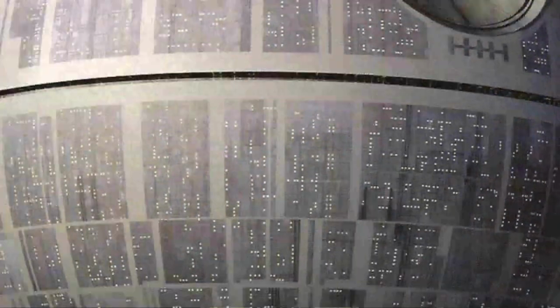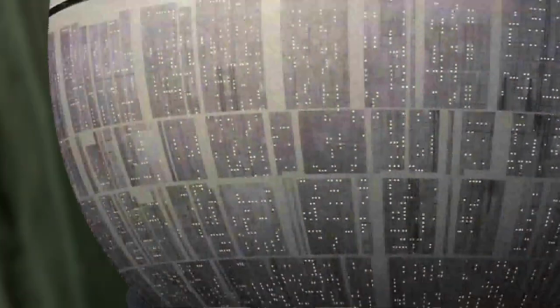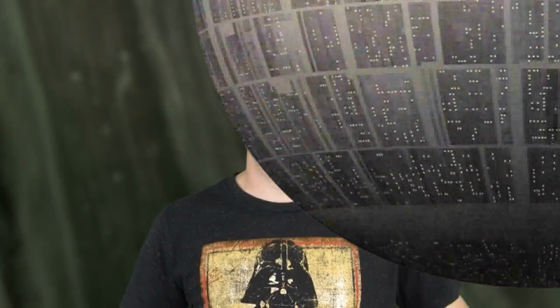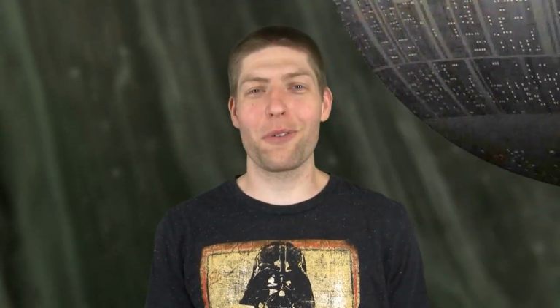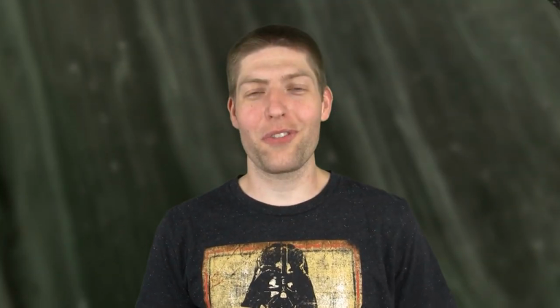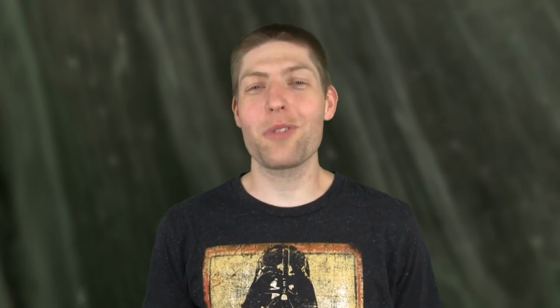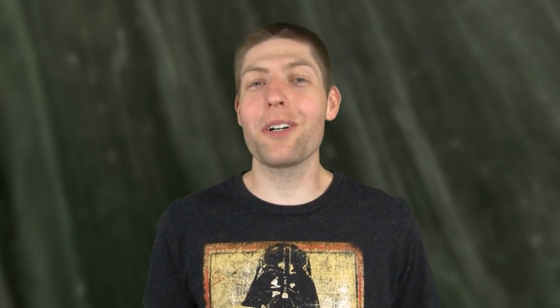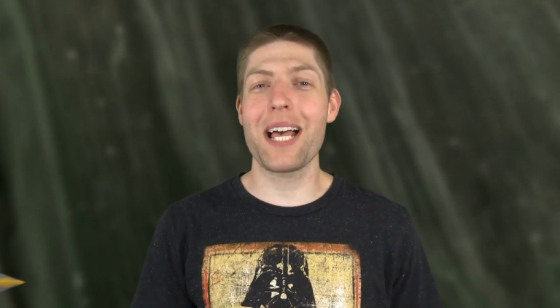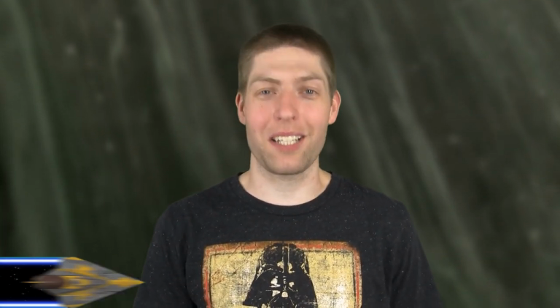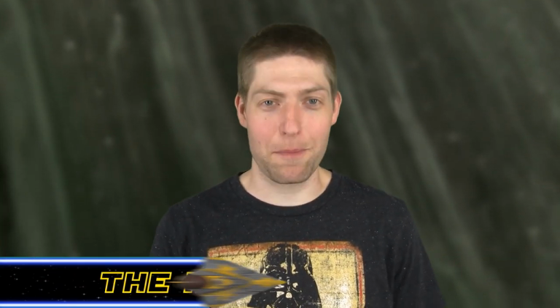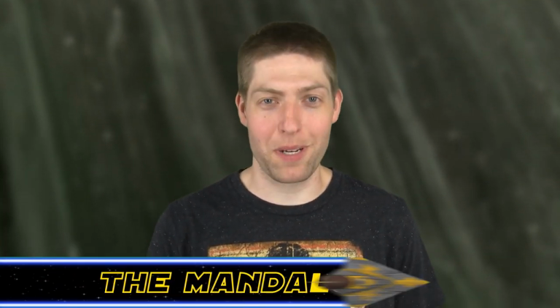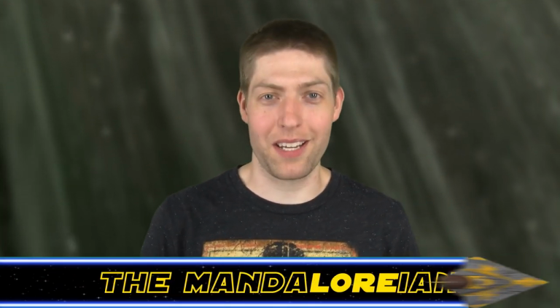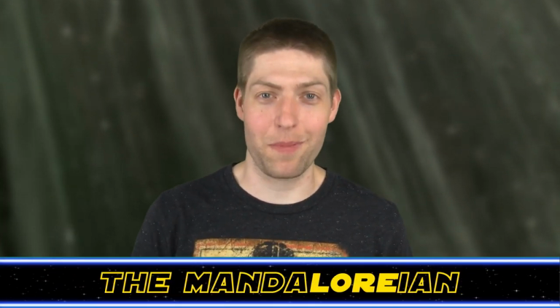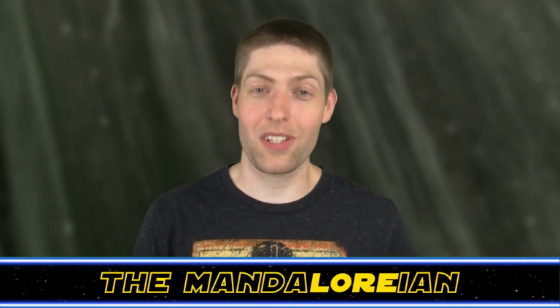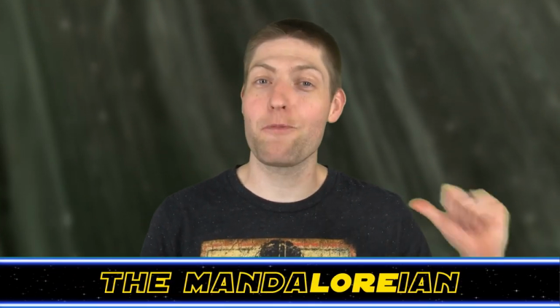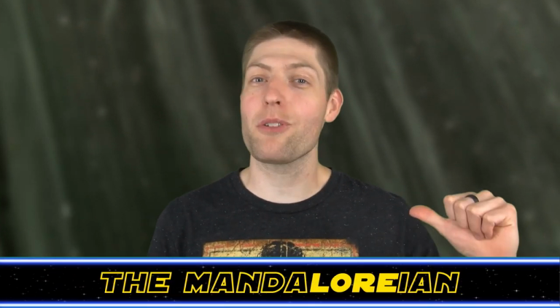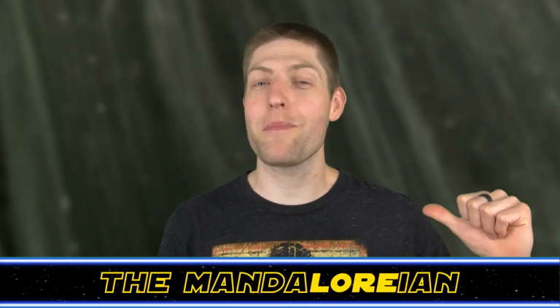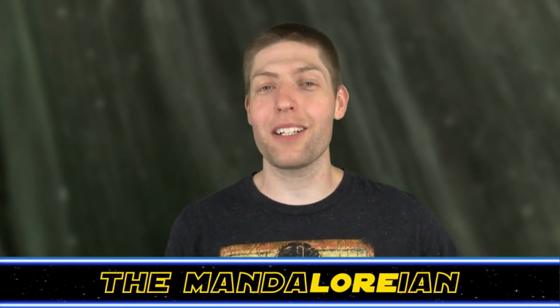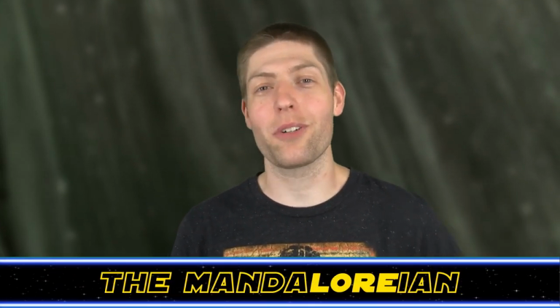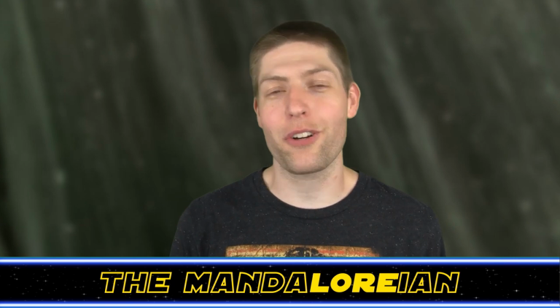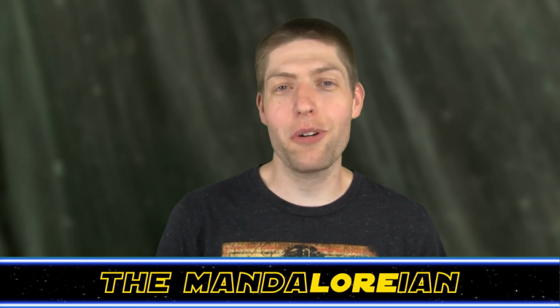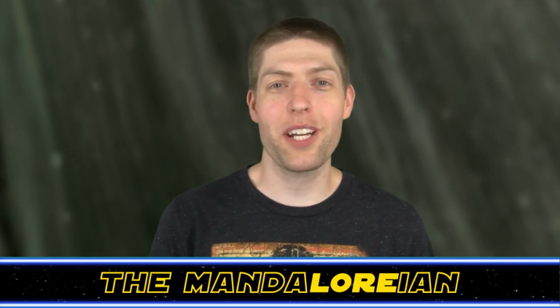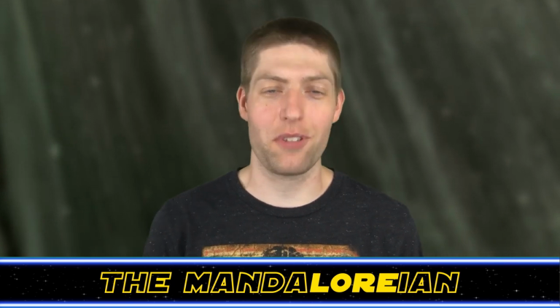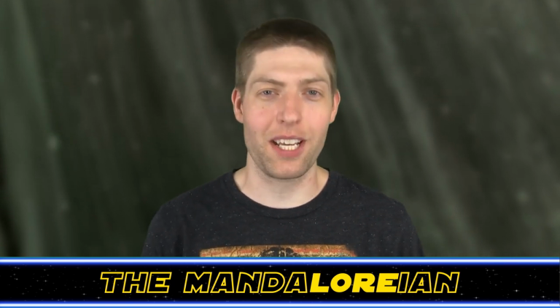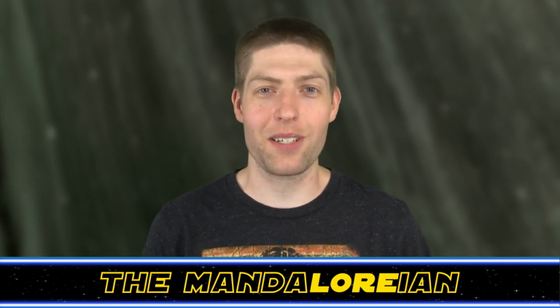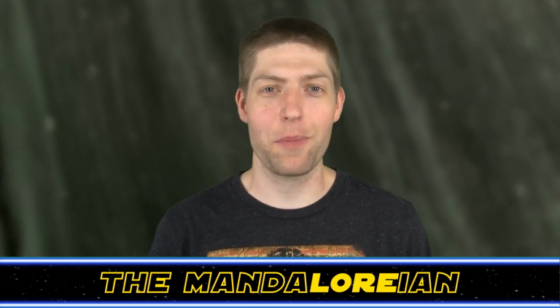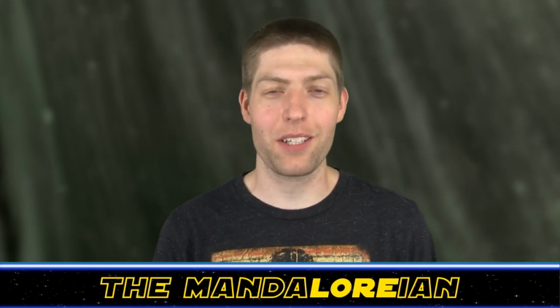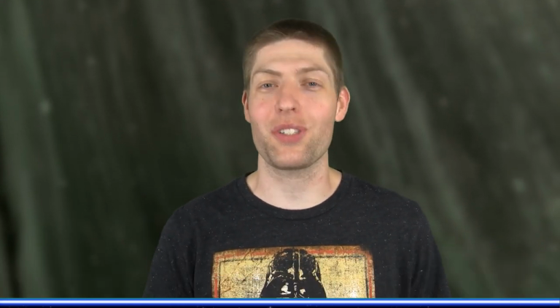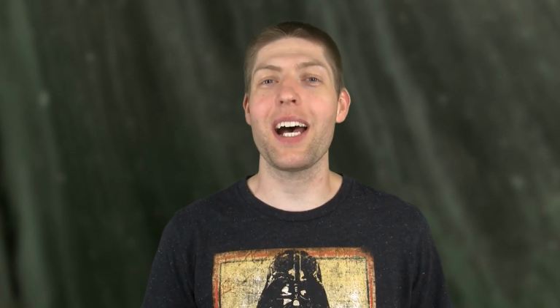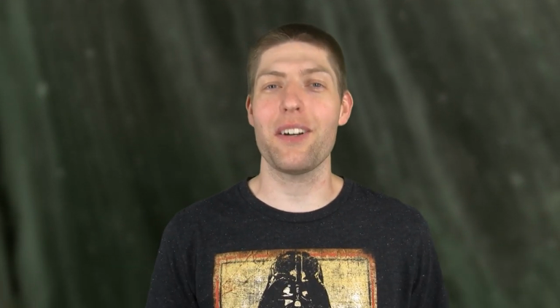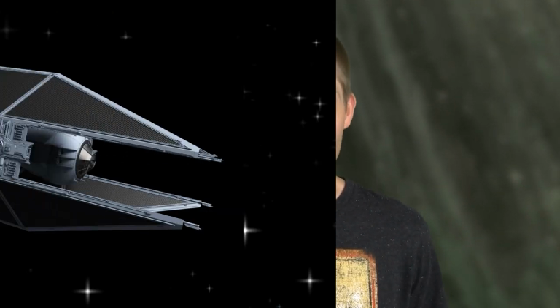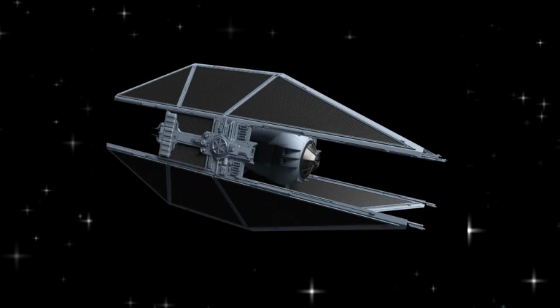Hey there Star Wars fans, welcome back to the Hyperspace Database. I'm Jonesy the Mandalorian, your host here, with today's topic: the TIE Avenger.